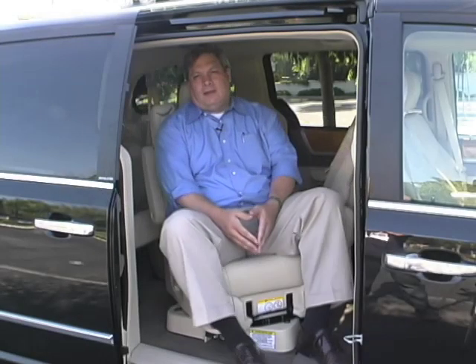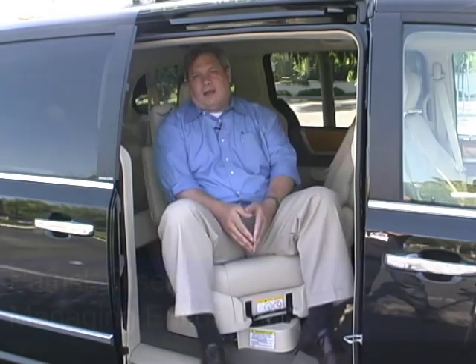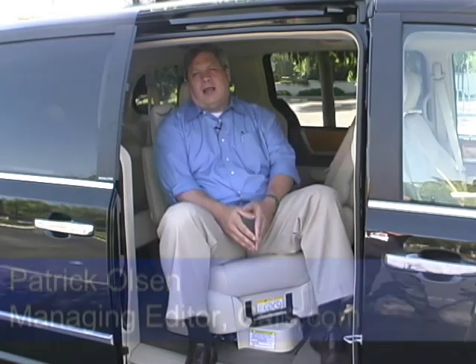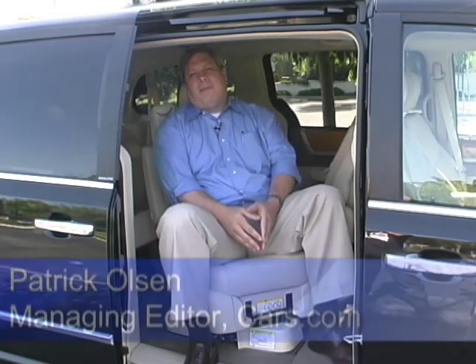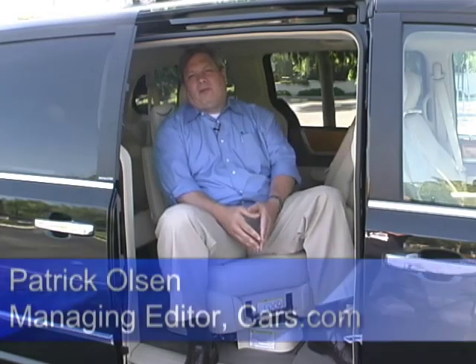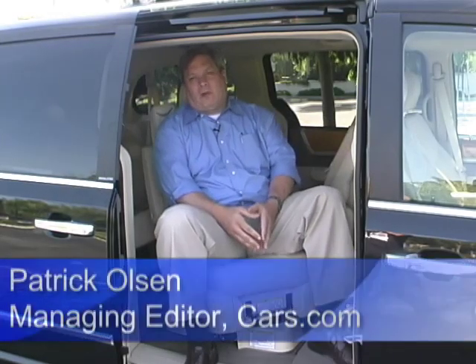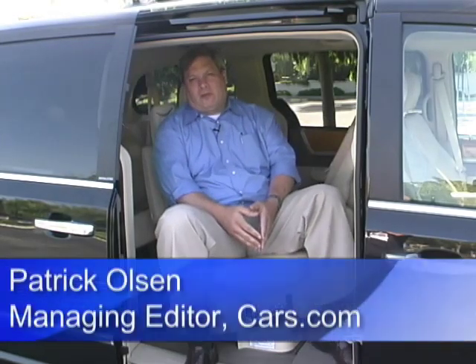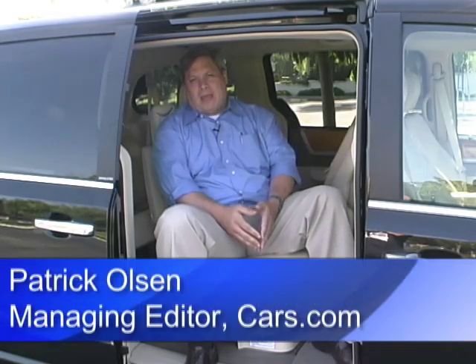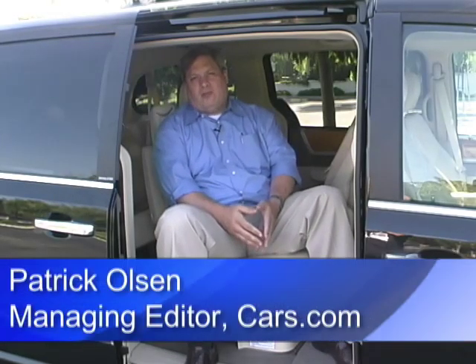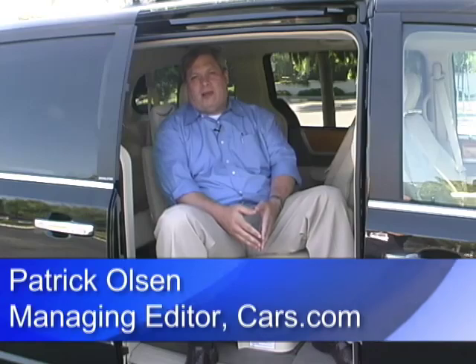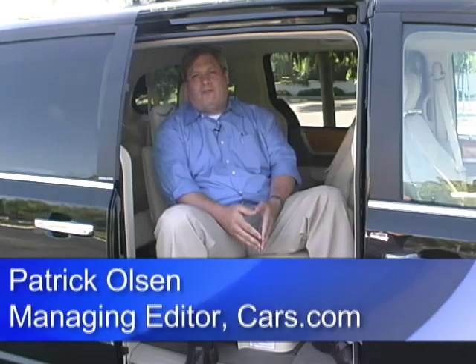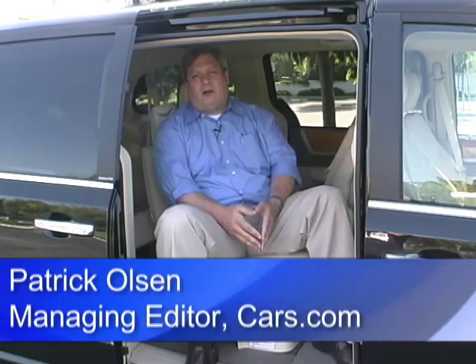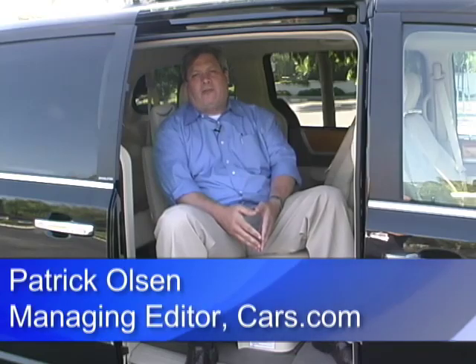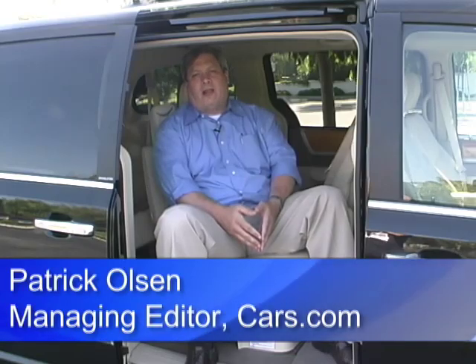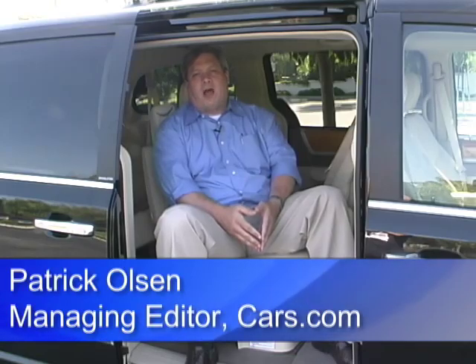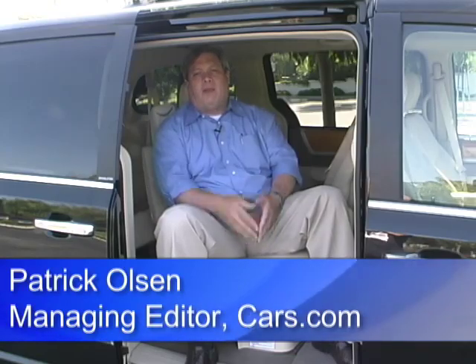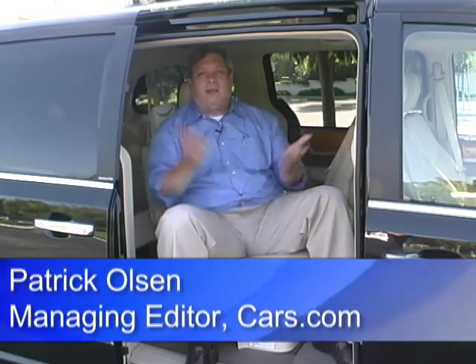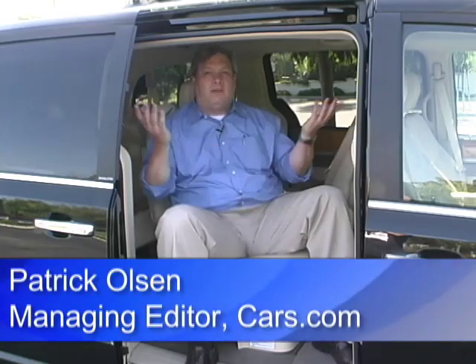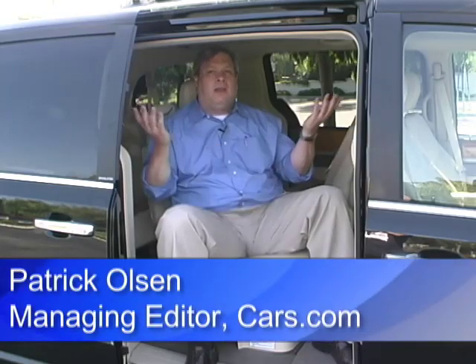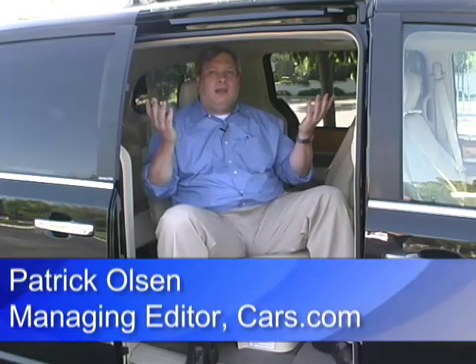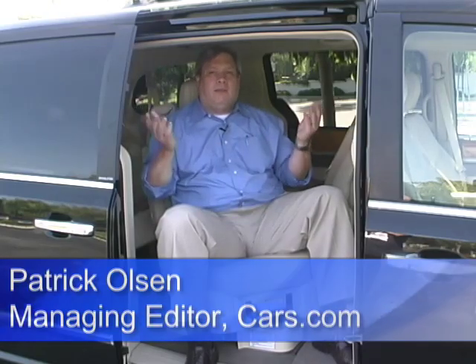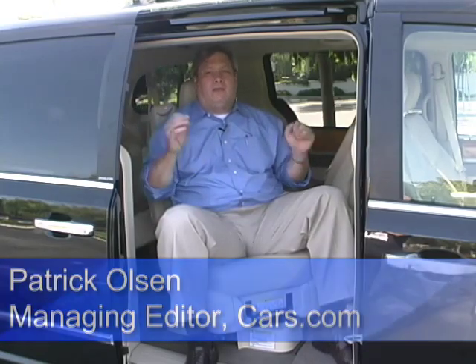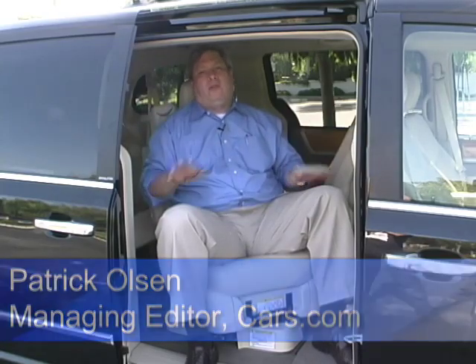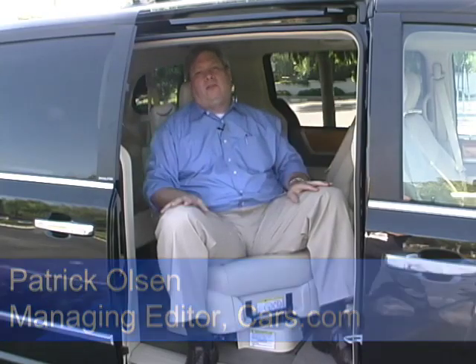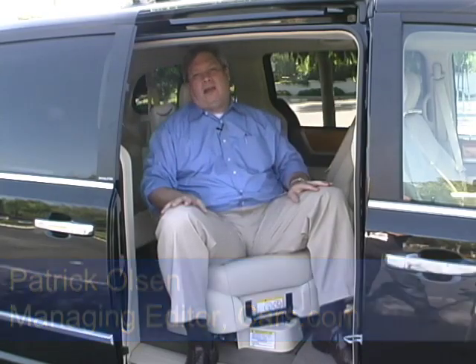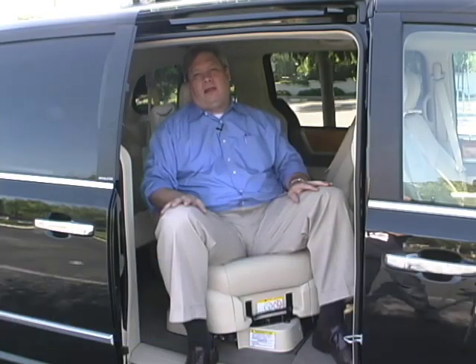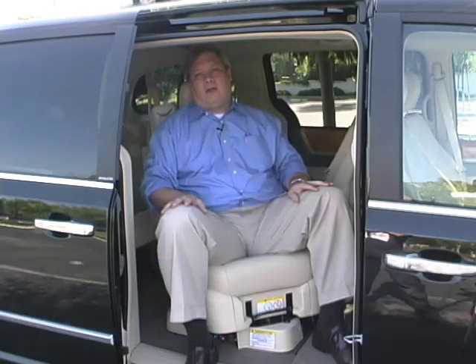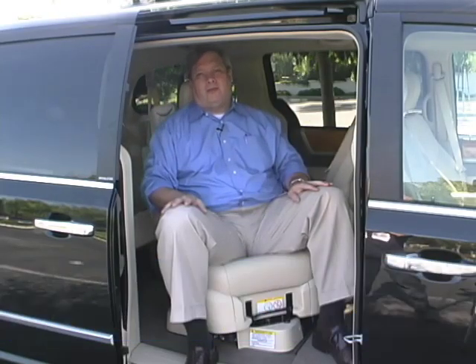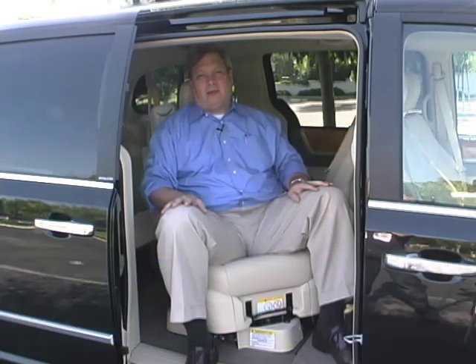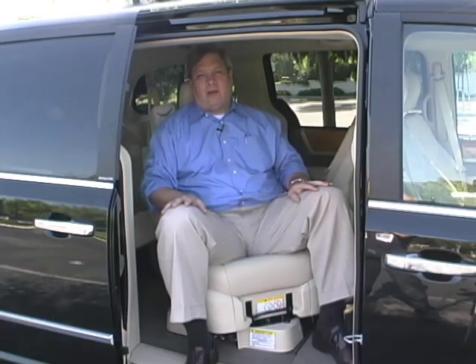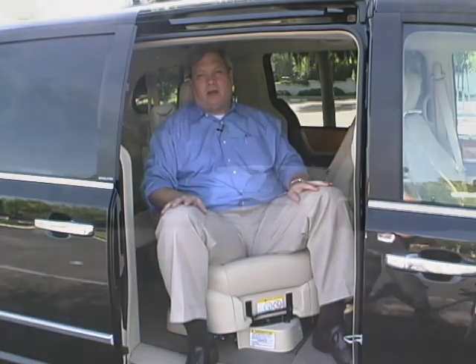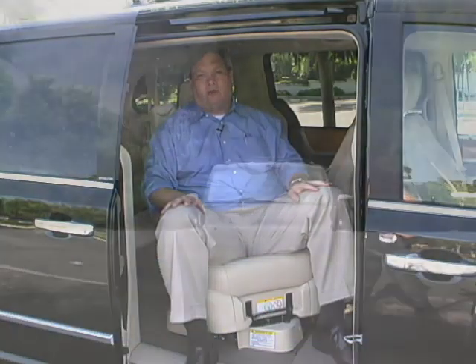Hi, I'm Patrick Olson, Managing Editor for Cars.com, and this is a 2008 Chrysler Town & Country.